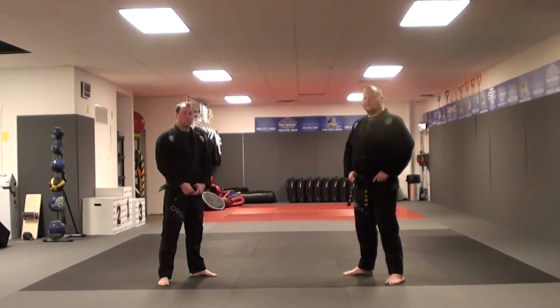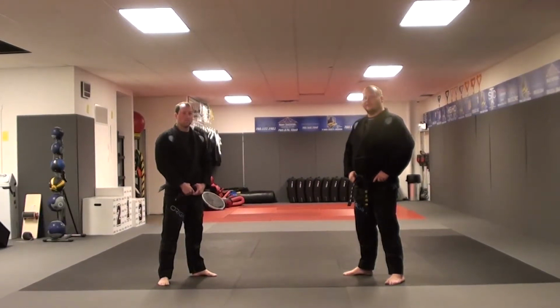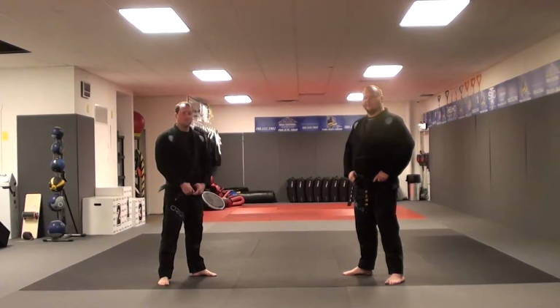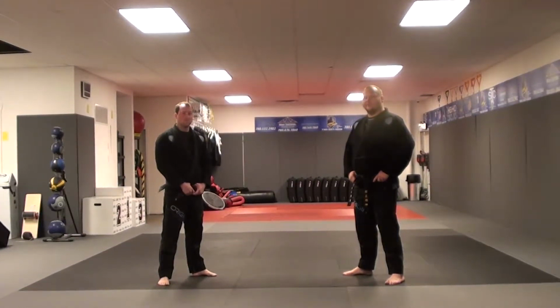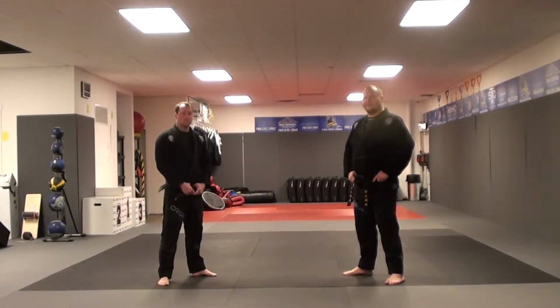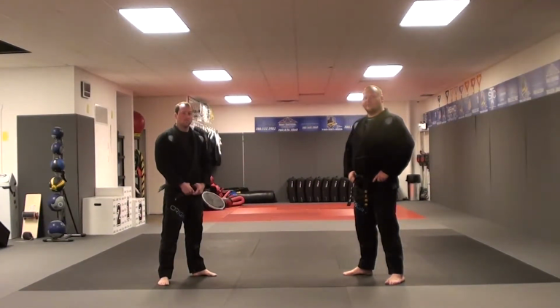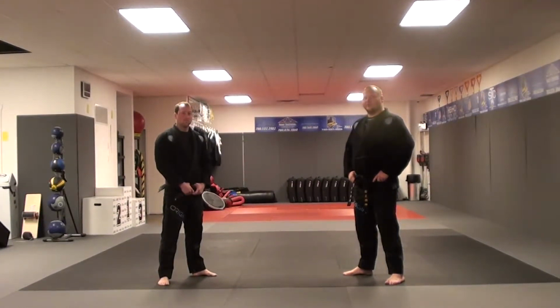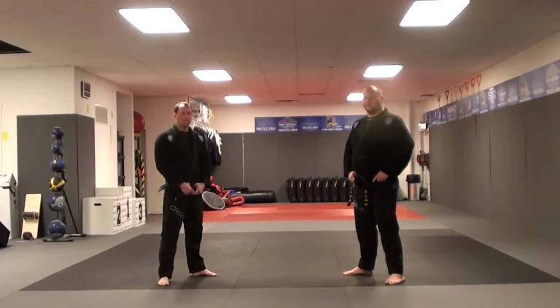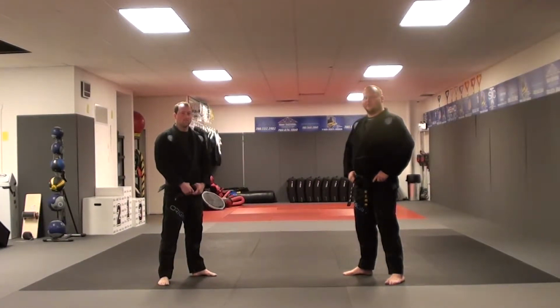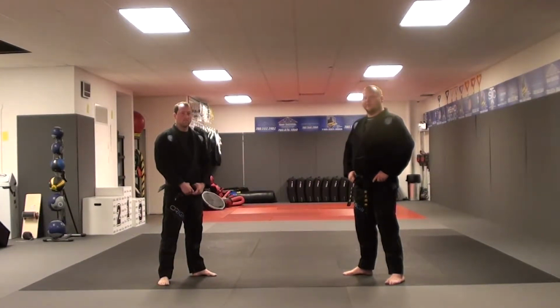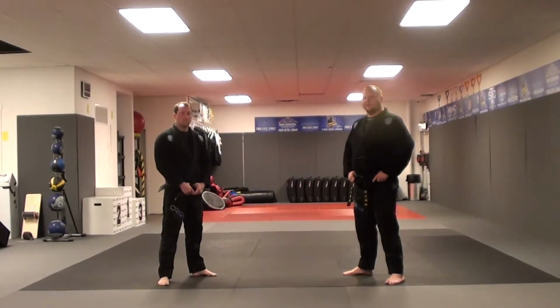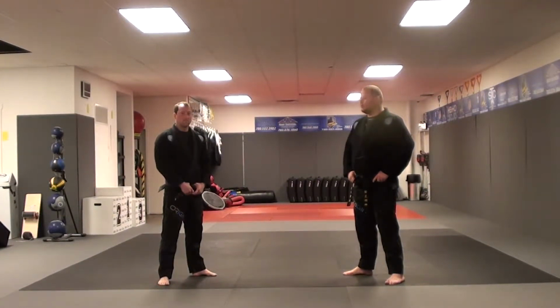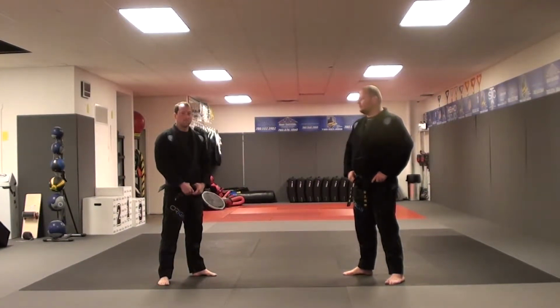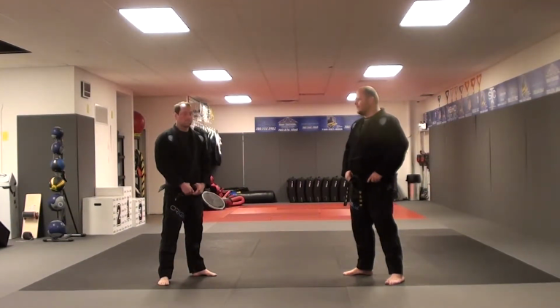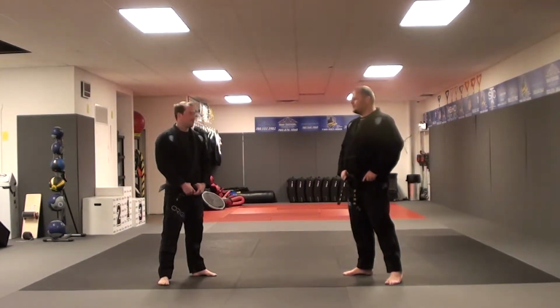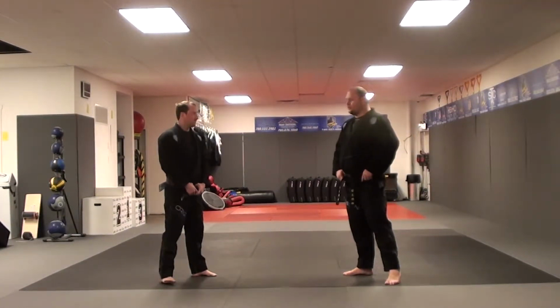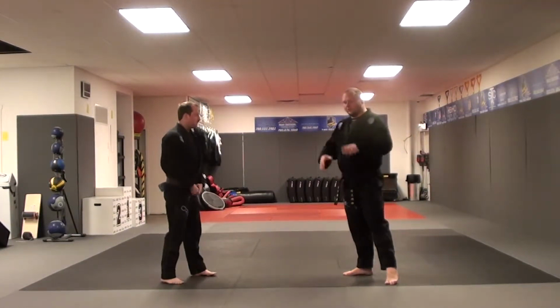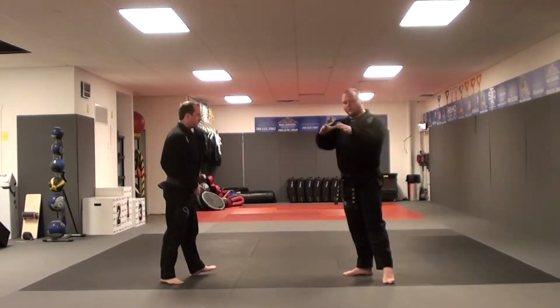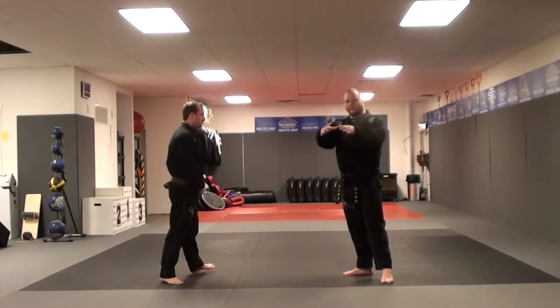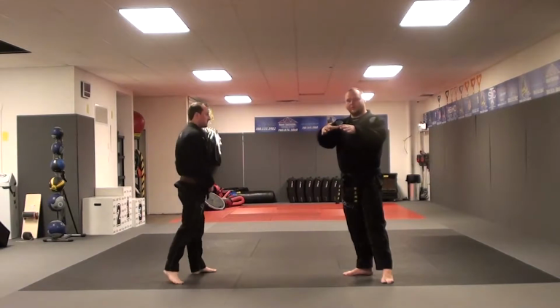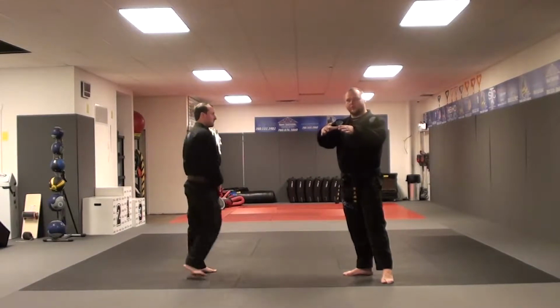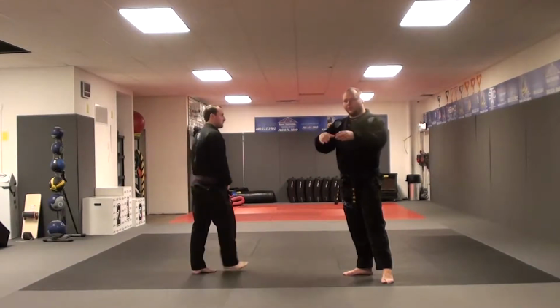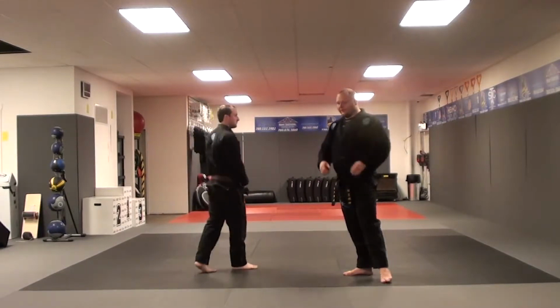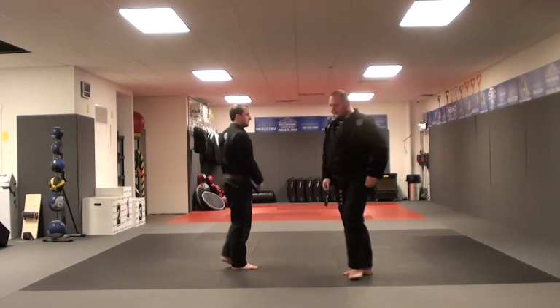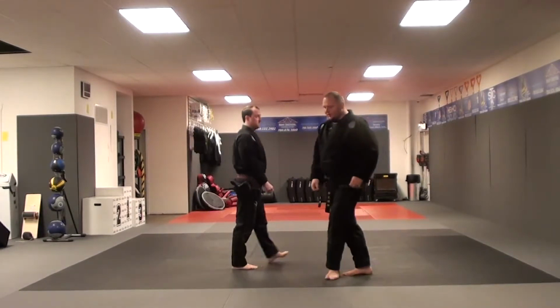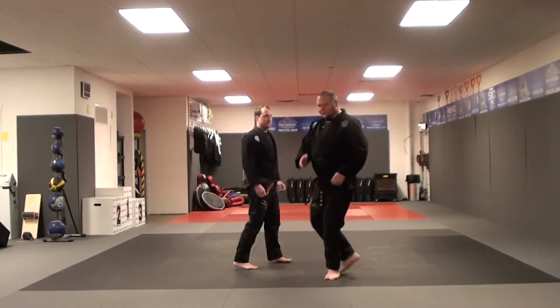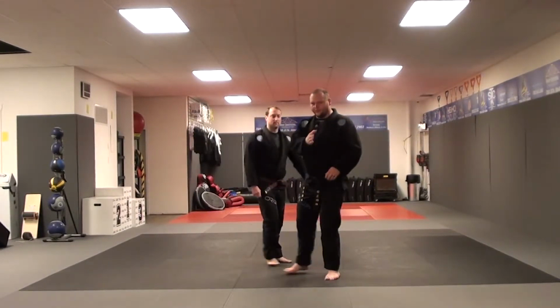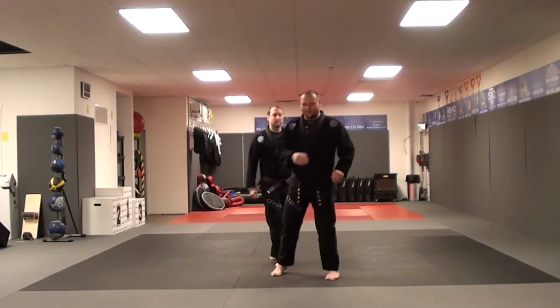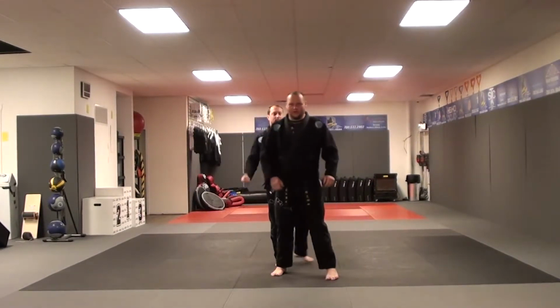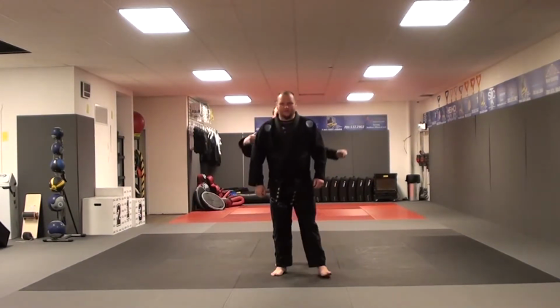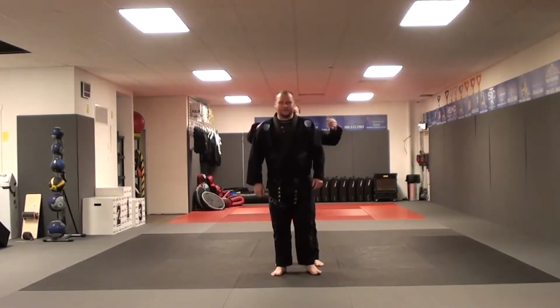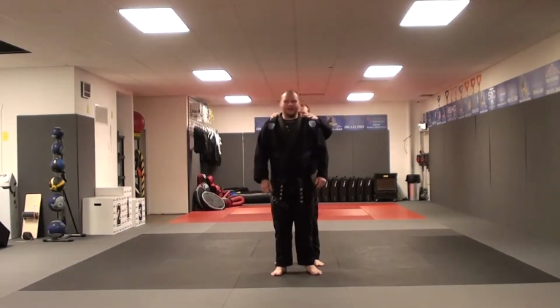Technique number 17 in Kempo's Orange Belt is Bridge. The attack is a two-hand choke from behind. We'll do from 12 o'clock first for A.